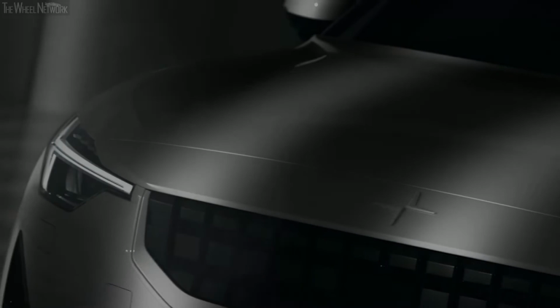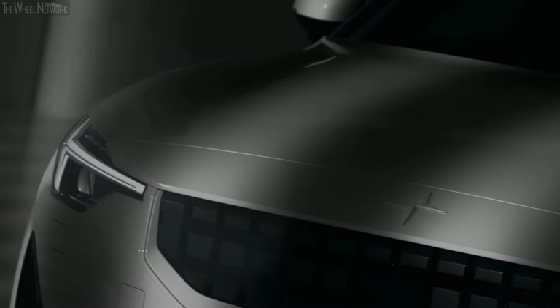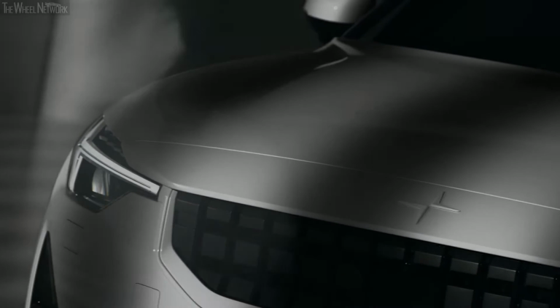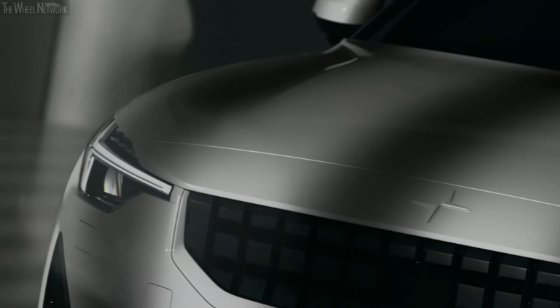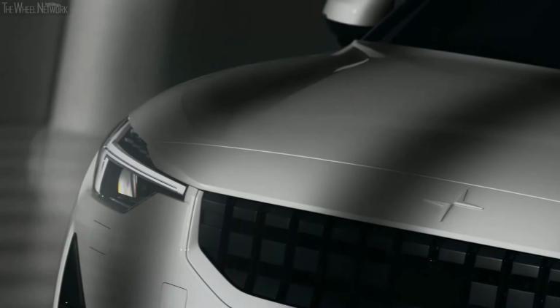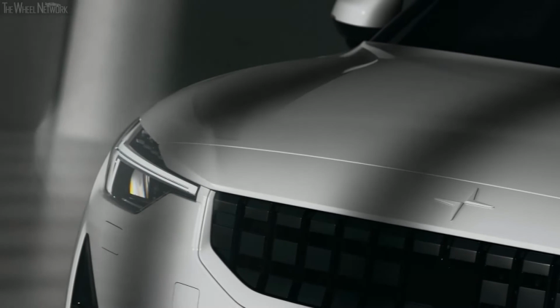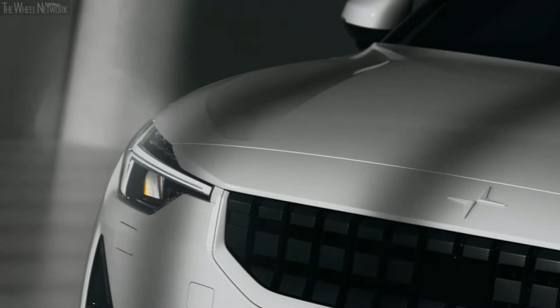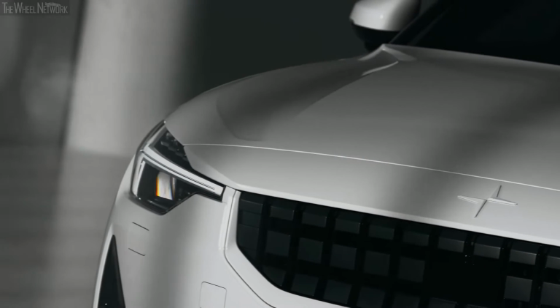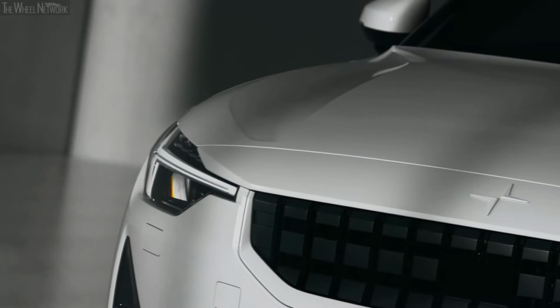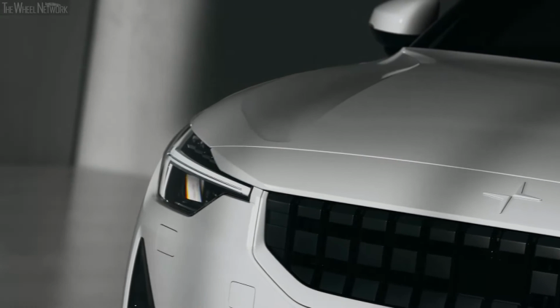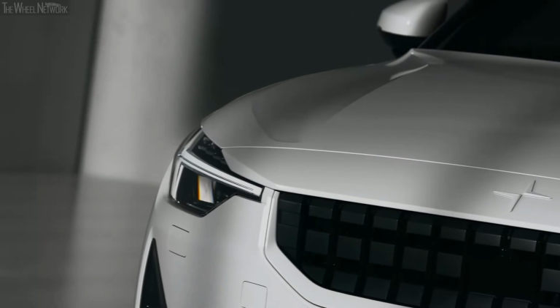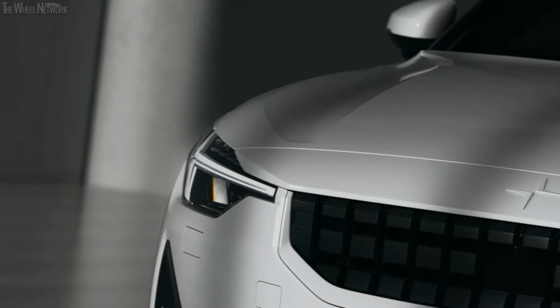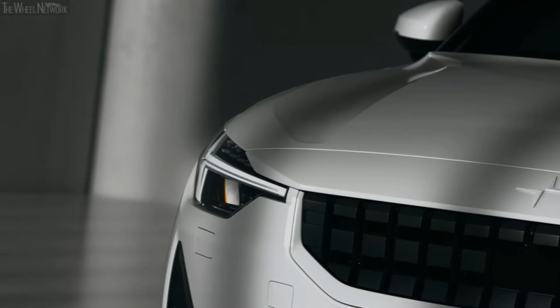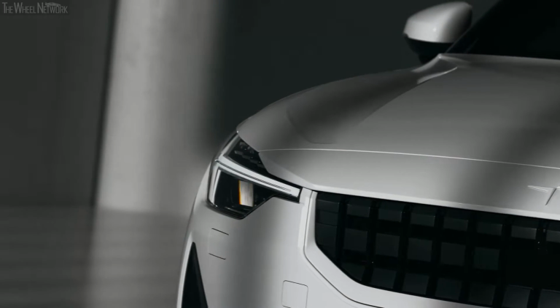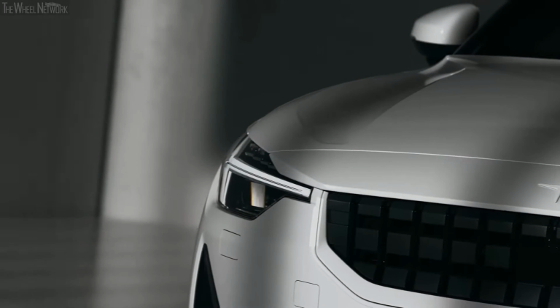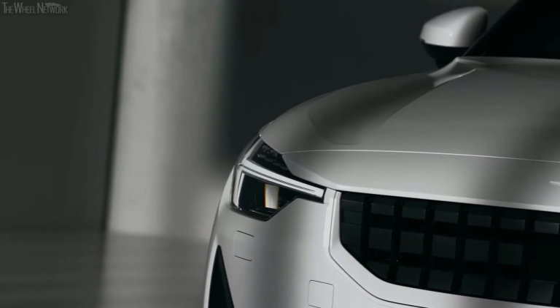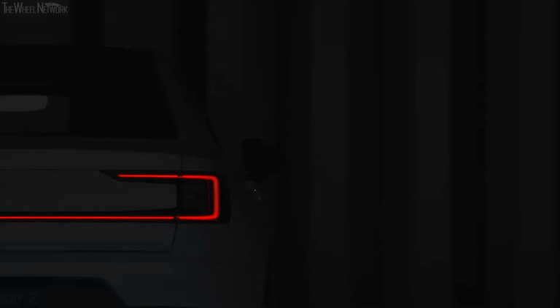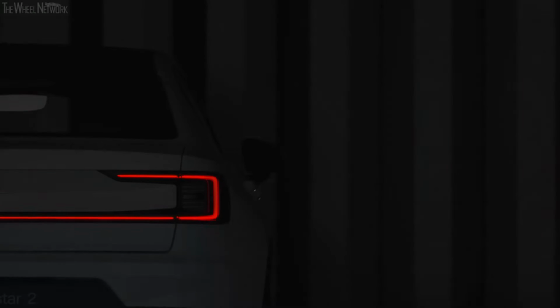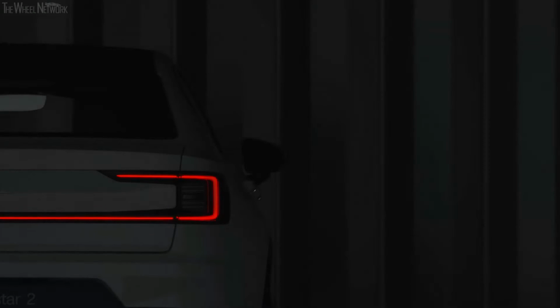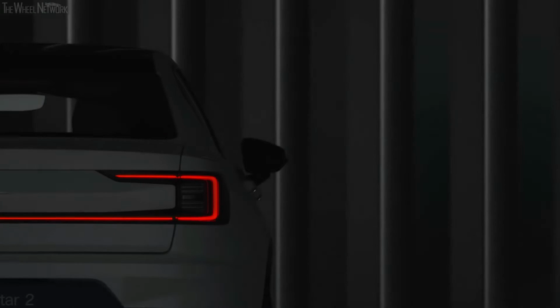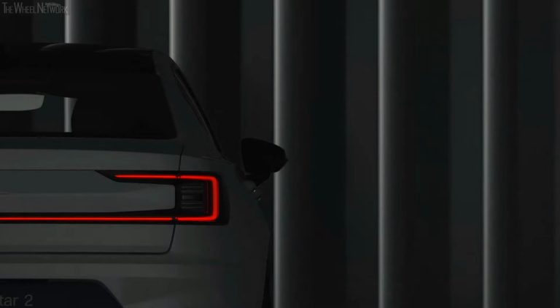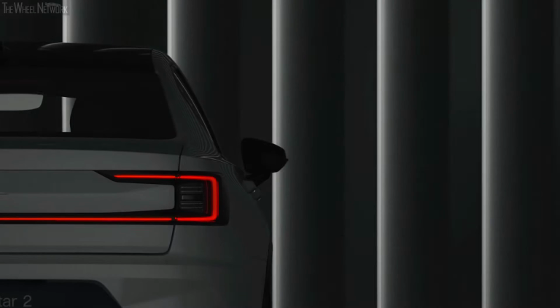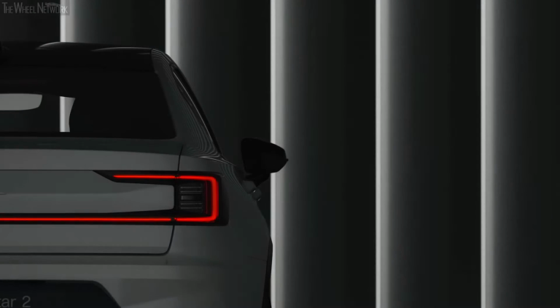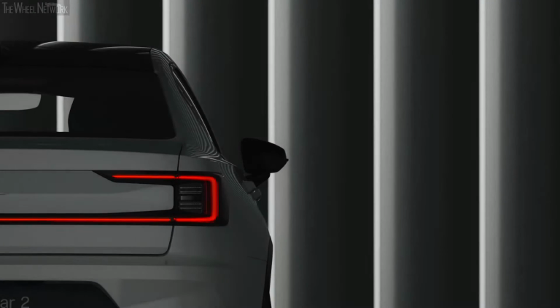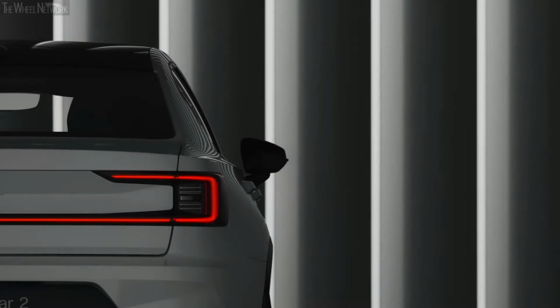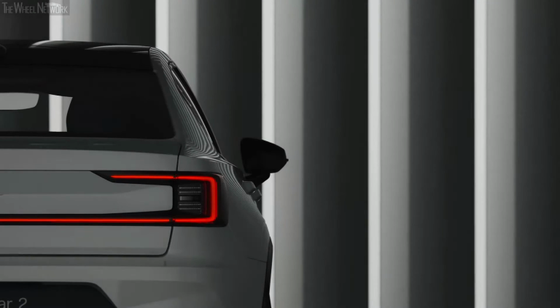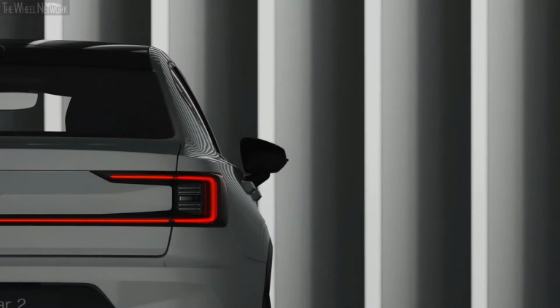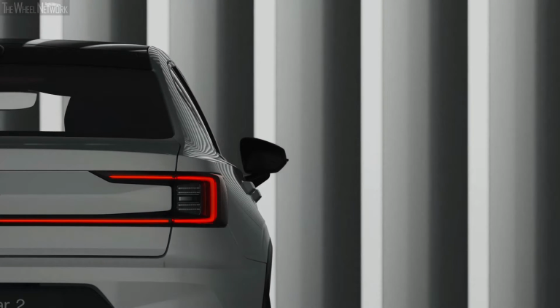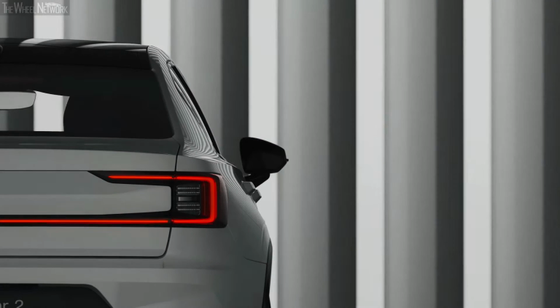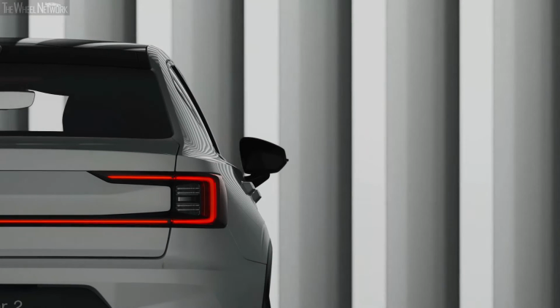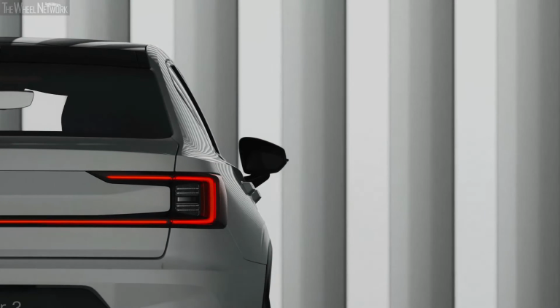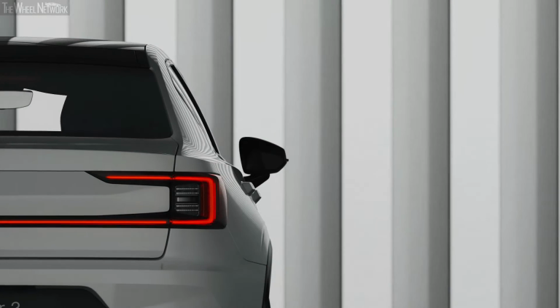Polestar 2 is not just an electric car. Polestar 2 is a new icon of electric mobility.